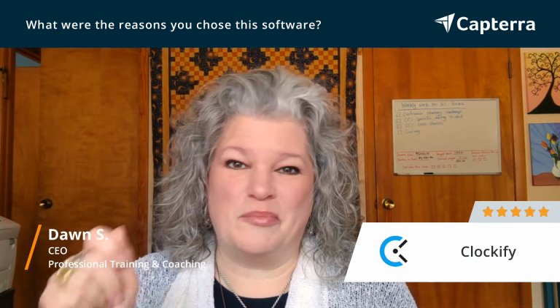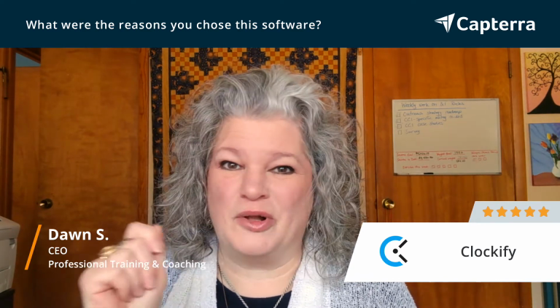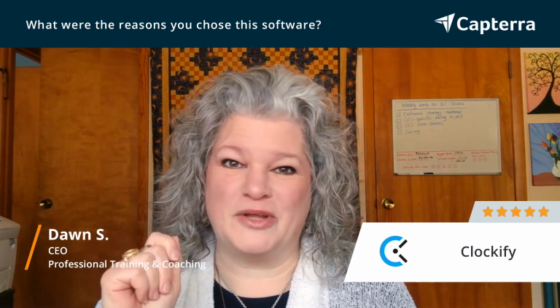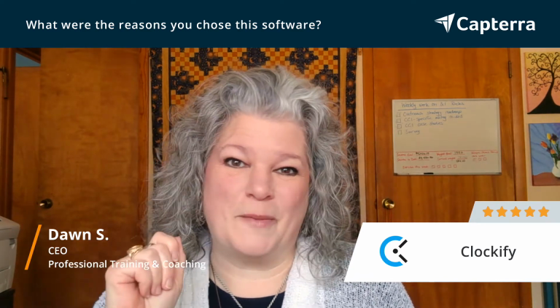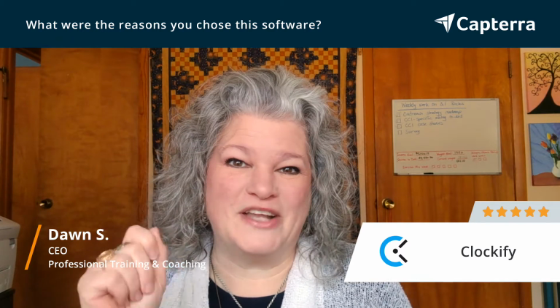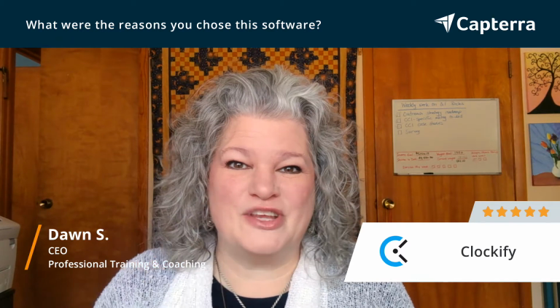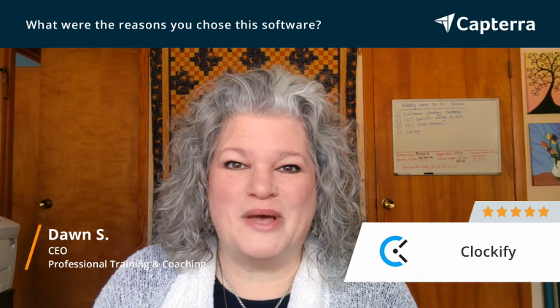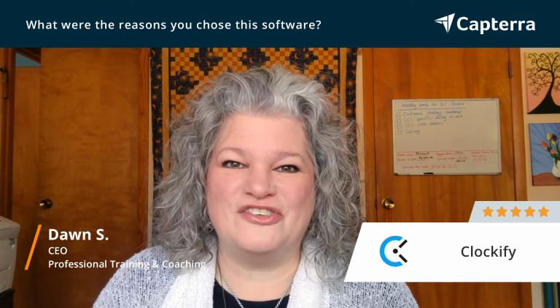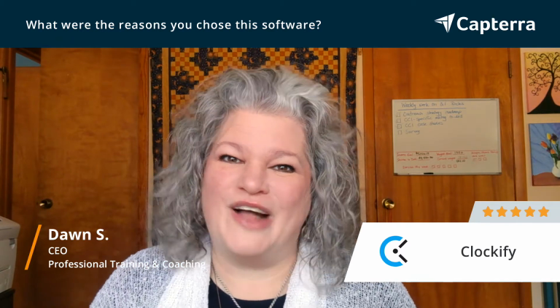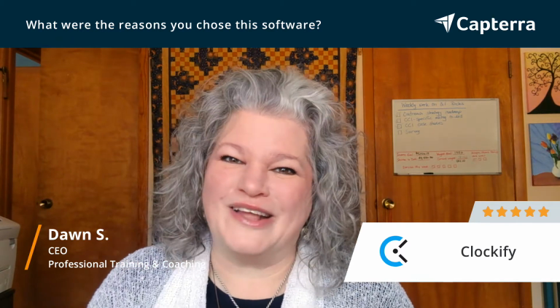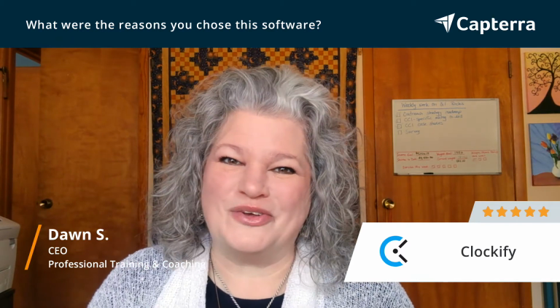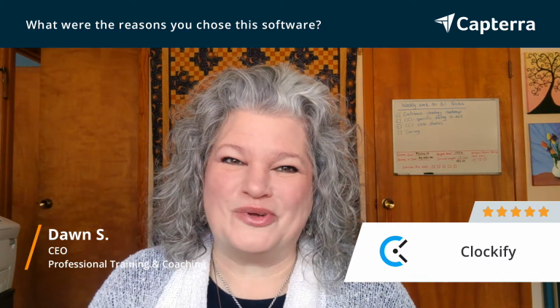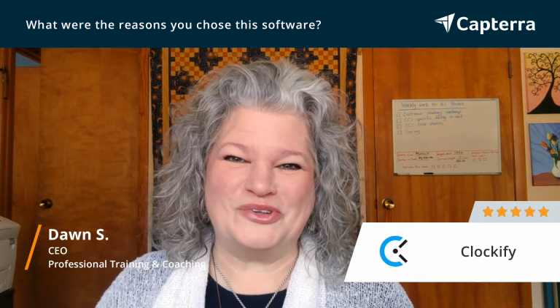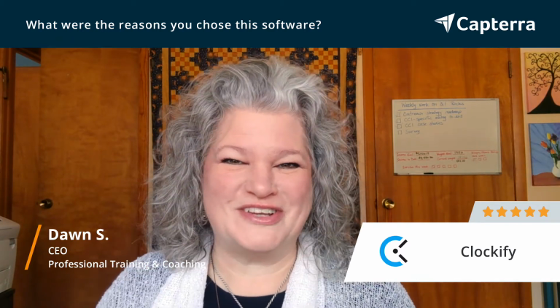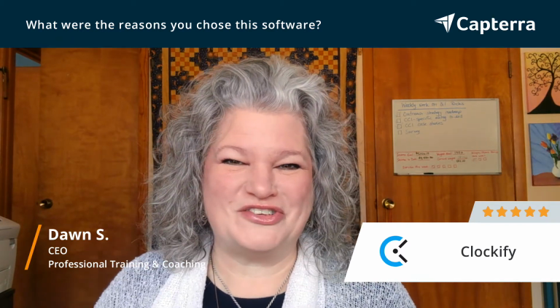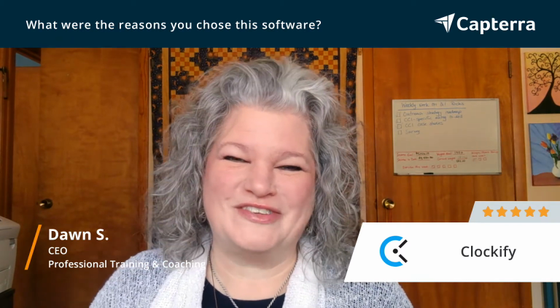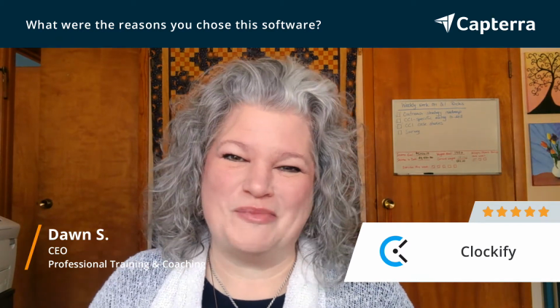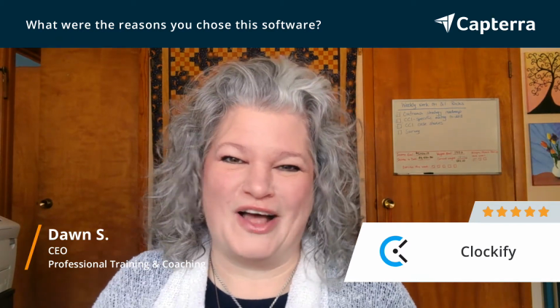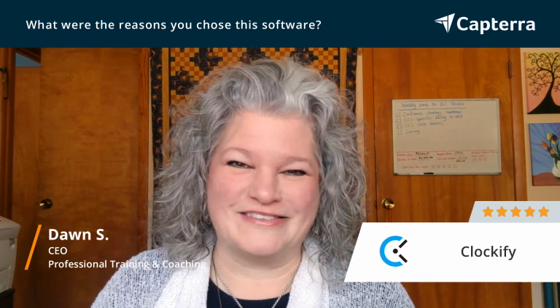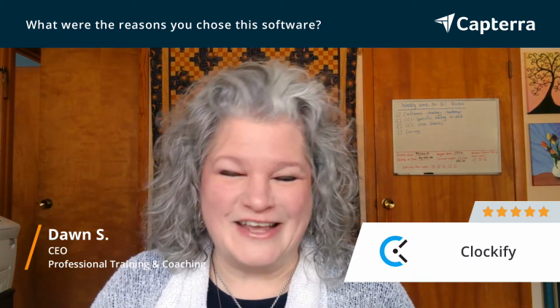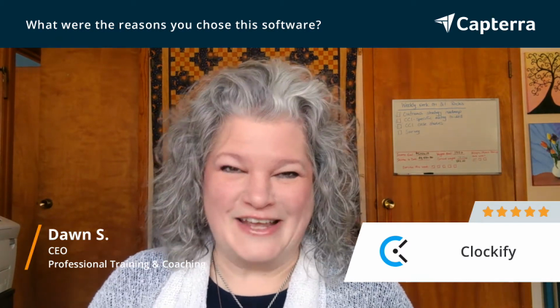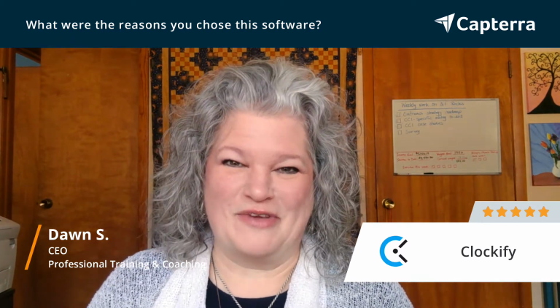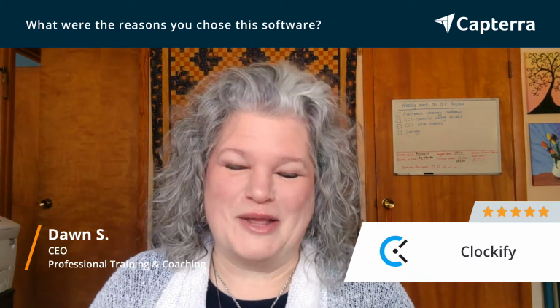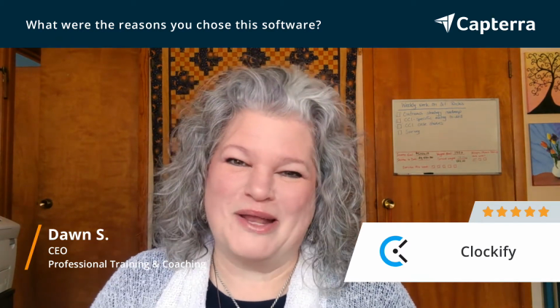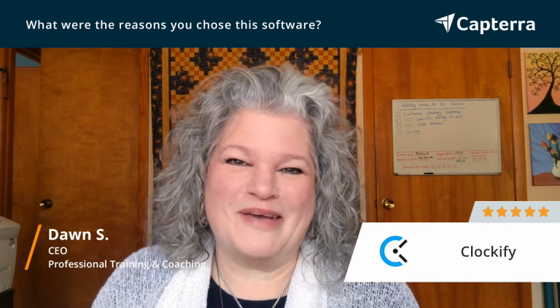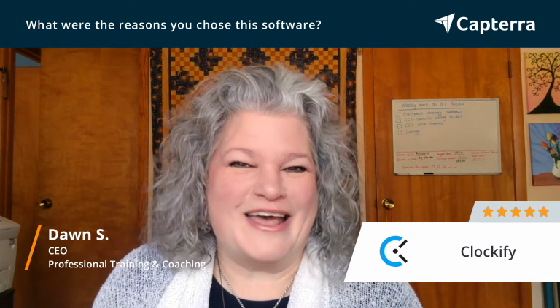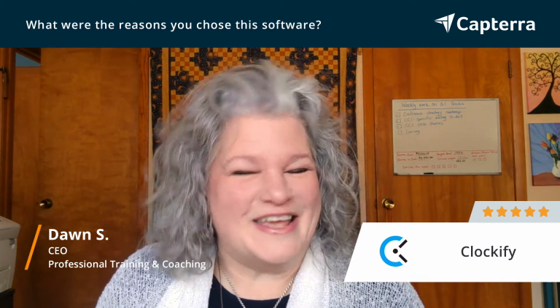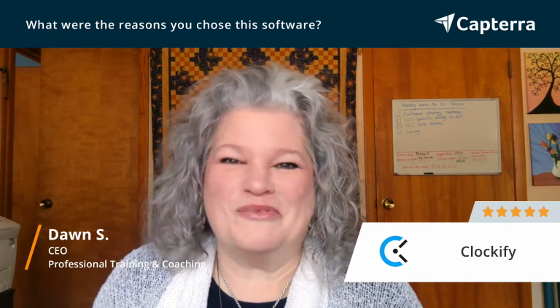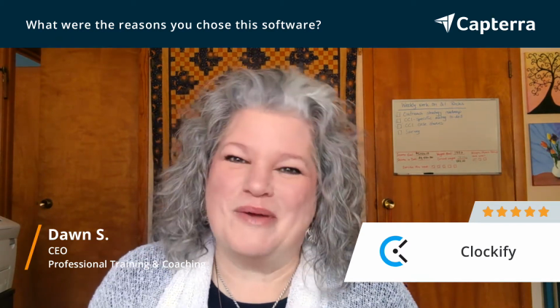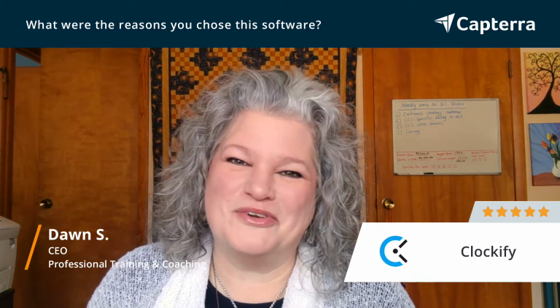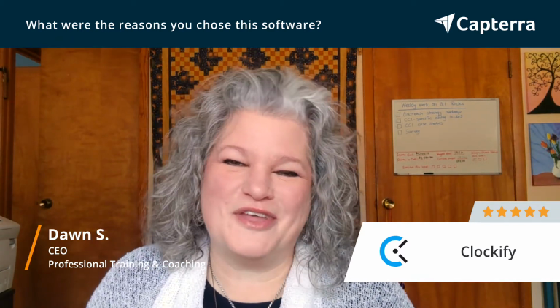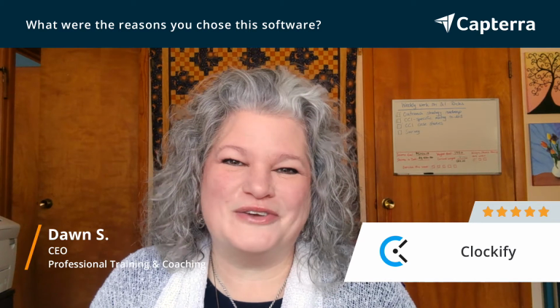It's just really easy to use — simple, punch in, punch out, like those old traditional time clocks, if anybody even remembers those.